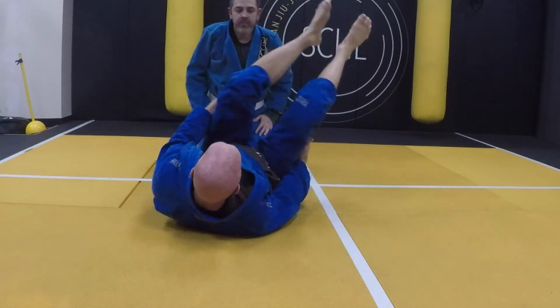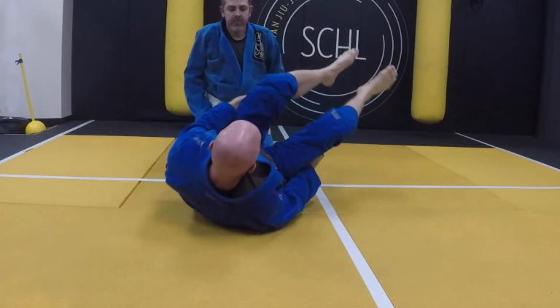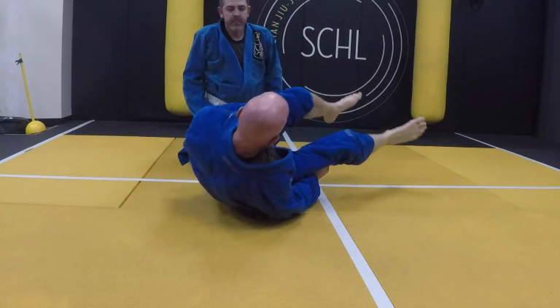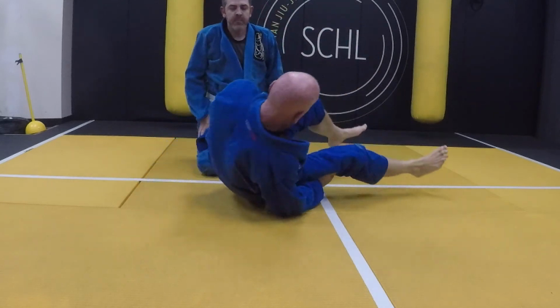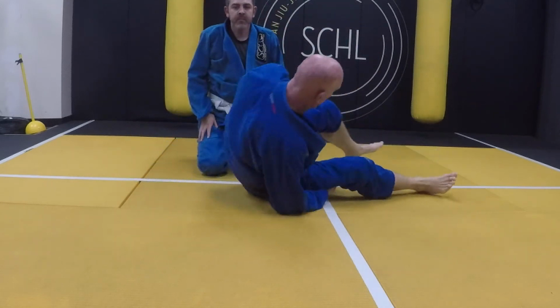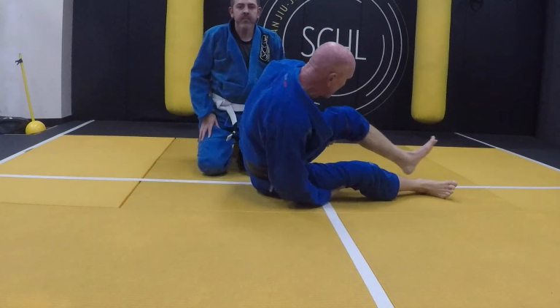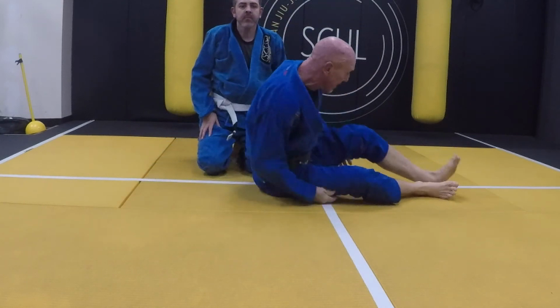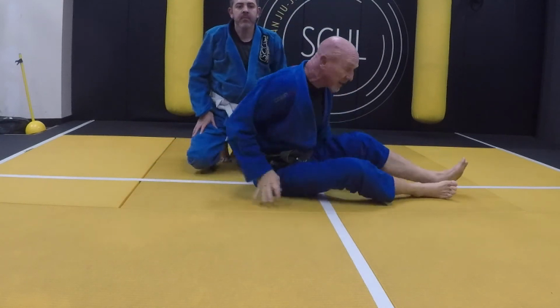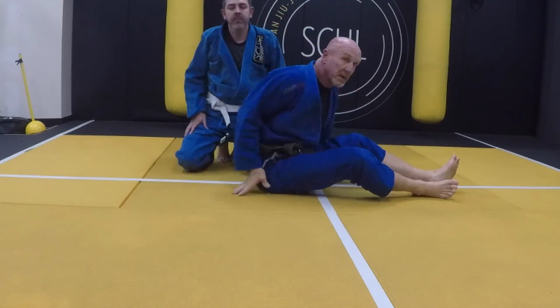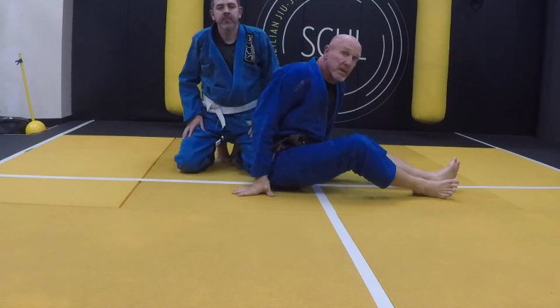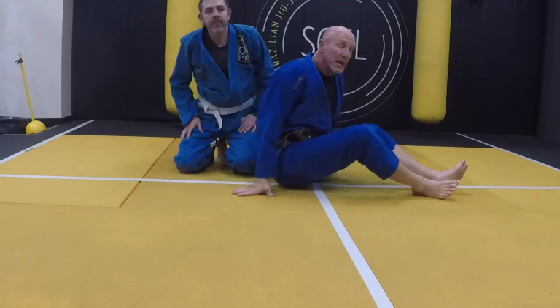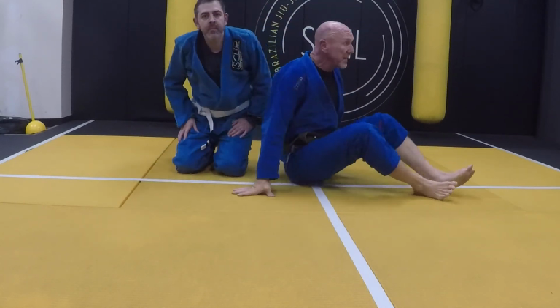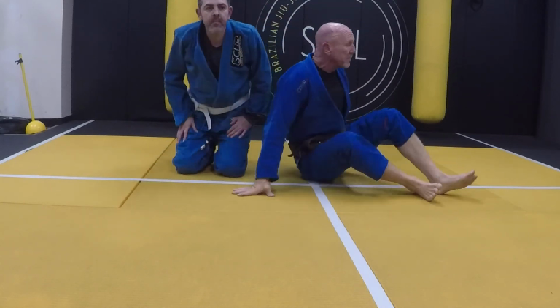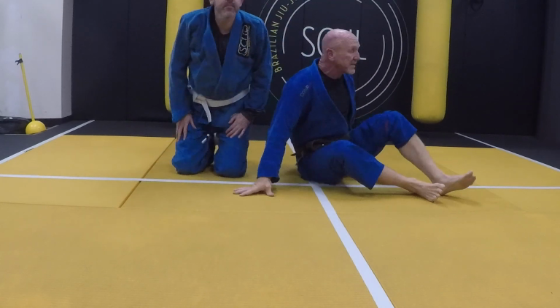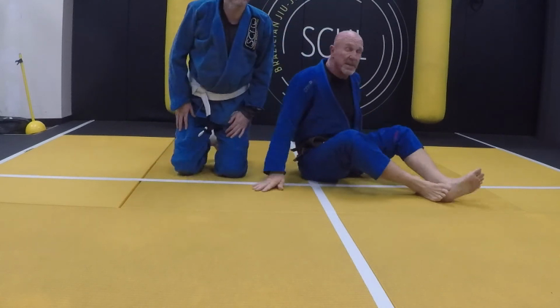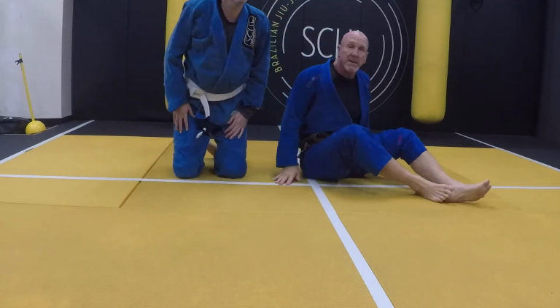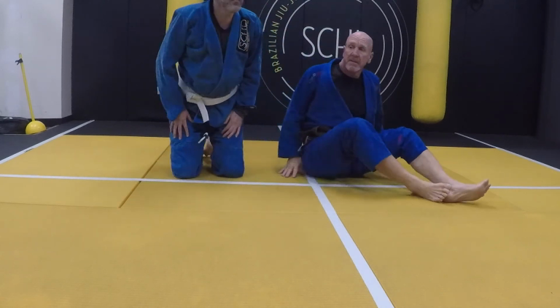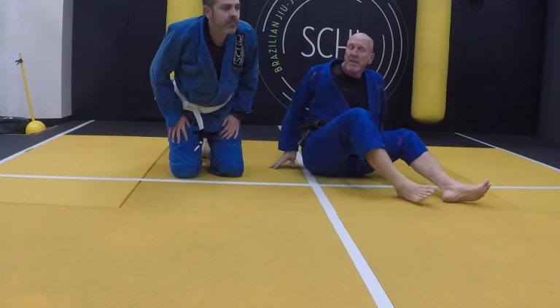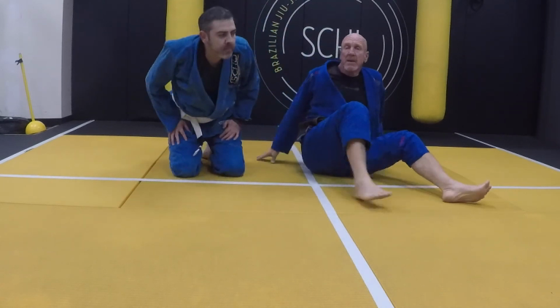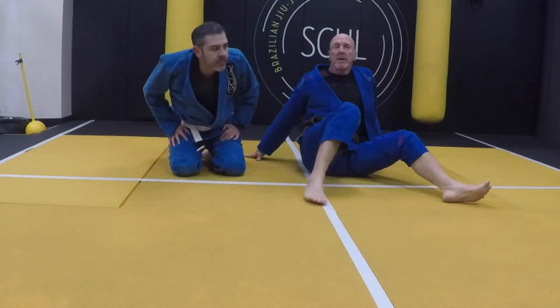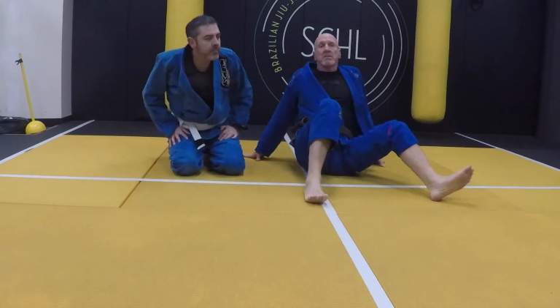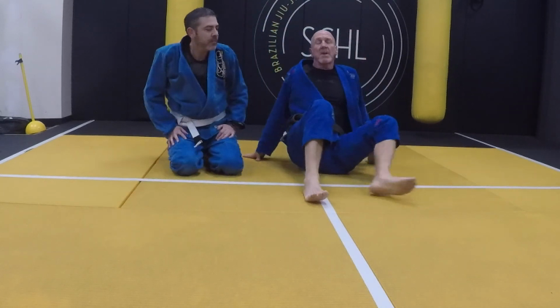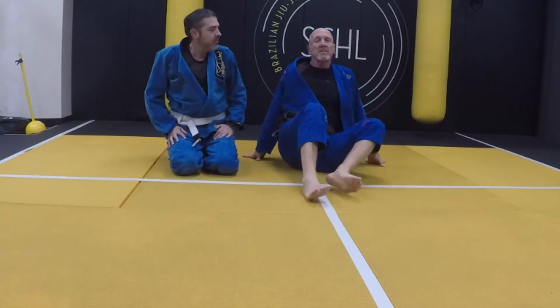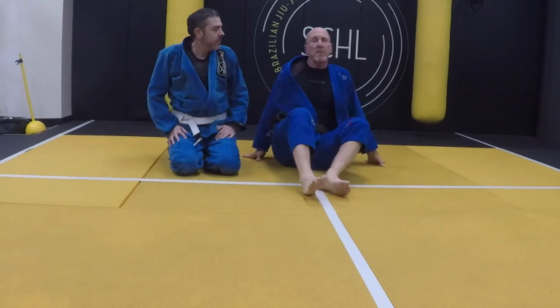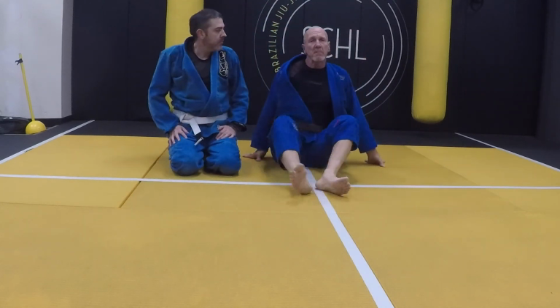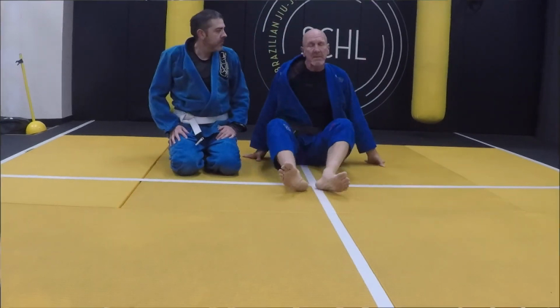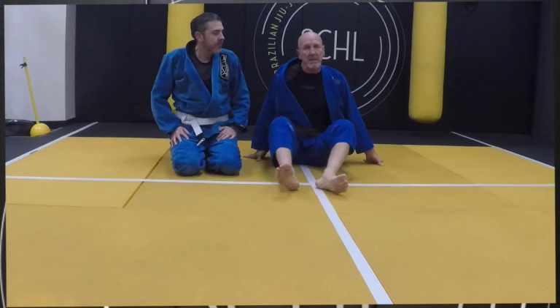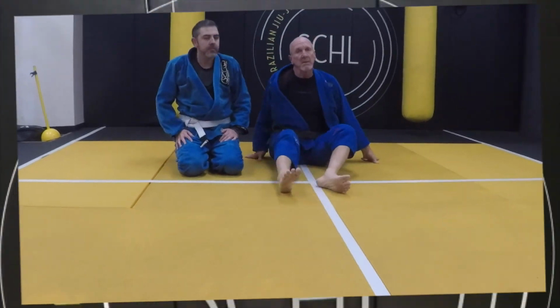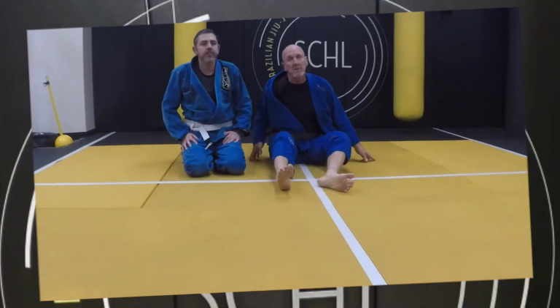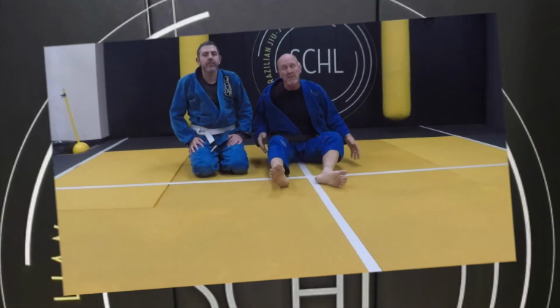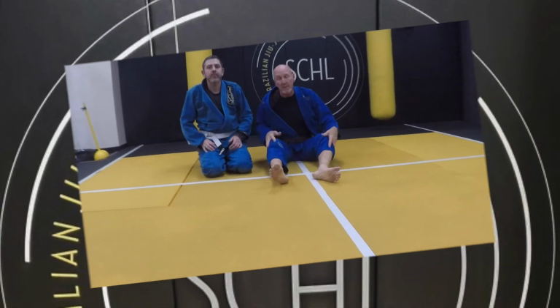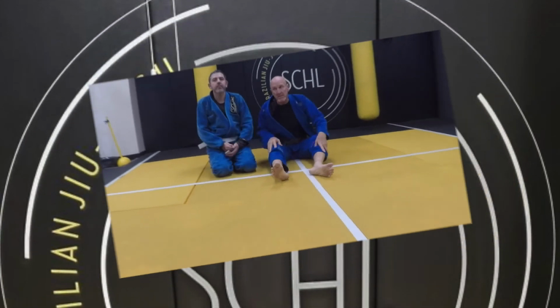So you guys, I think the best thing is to start experimenting with this pistol grip.